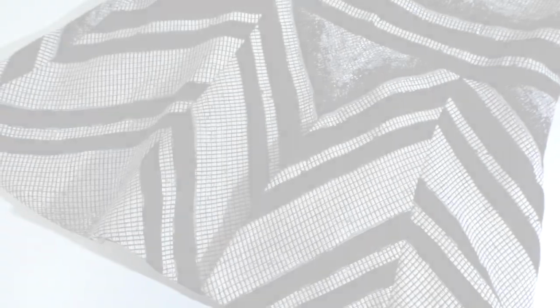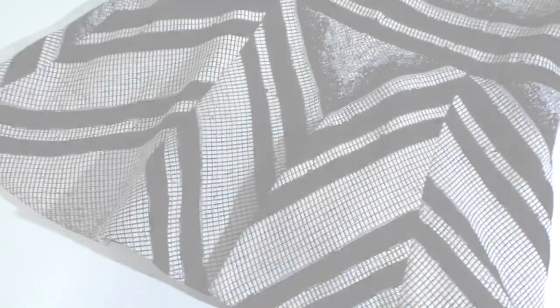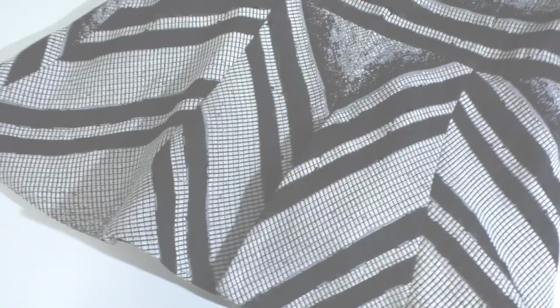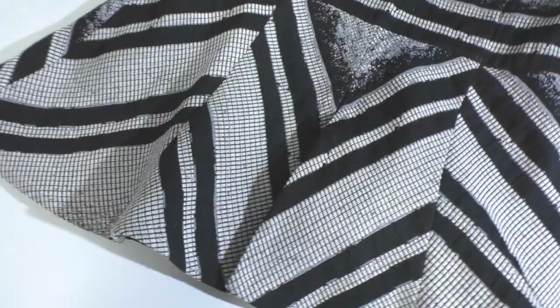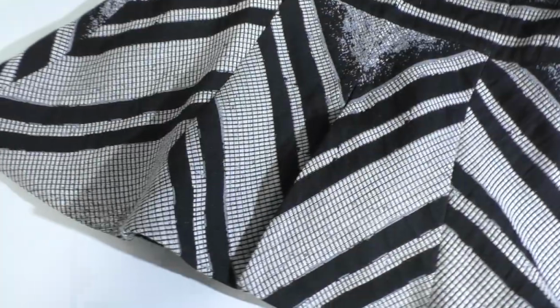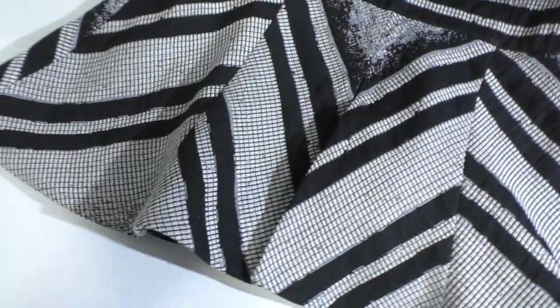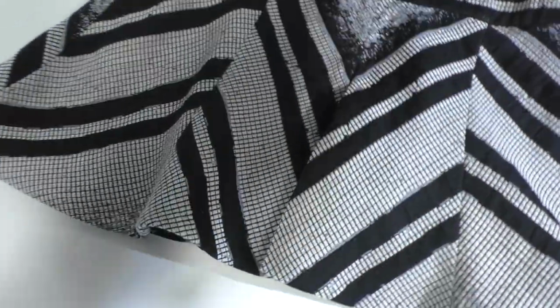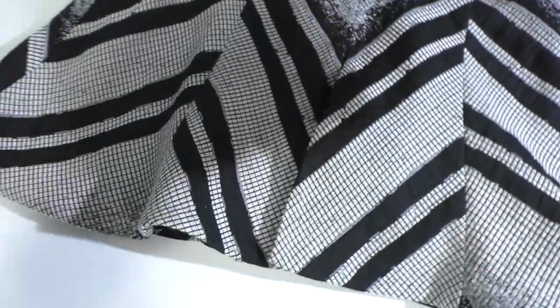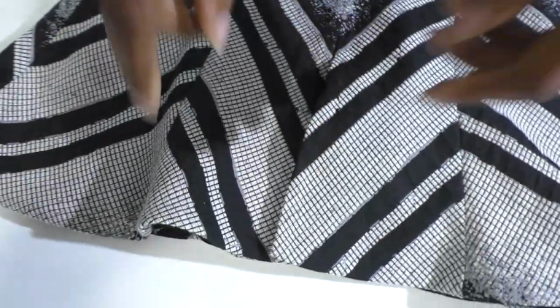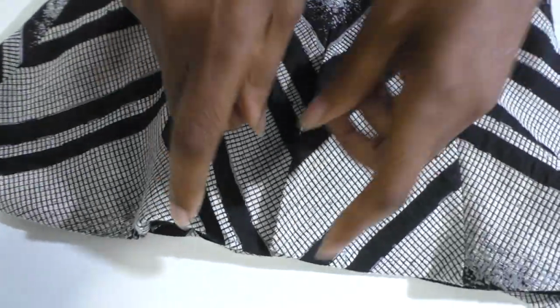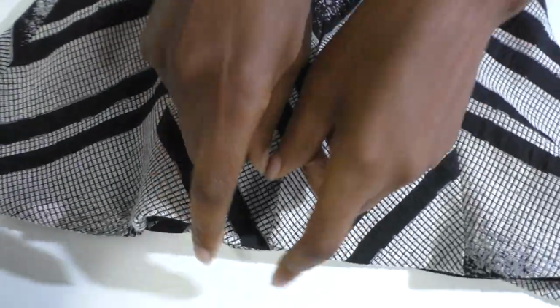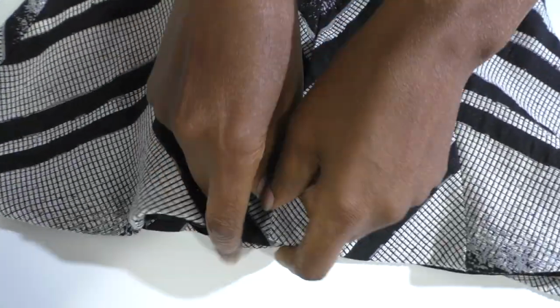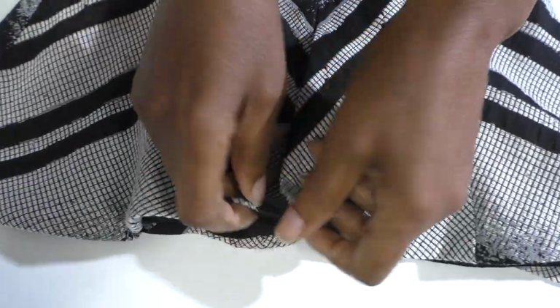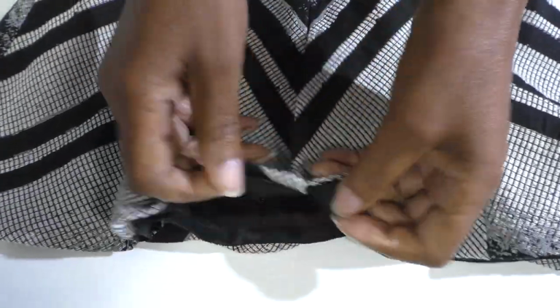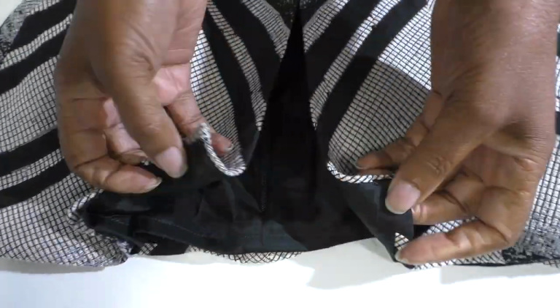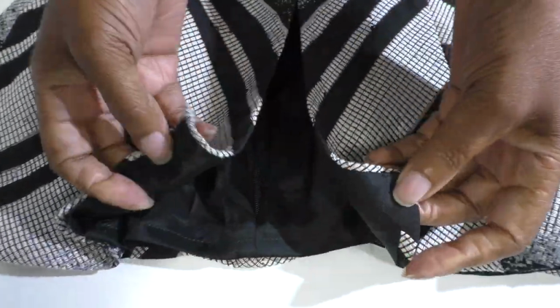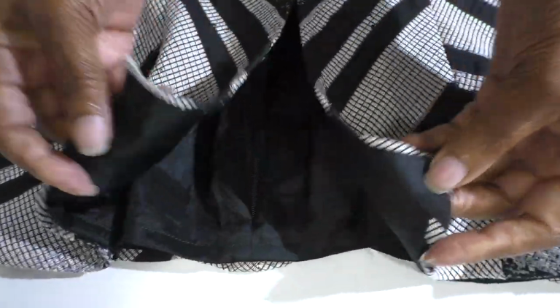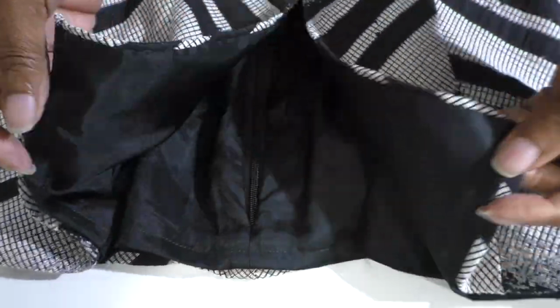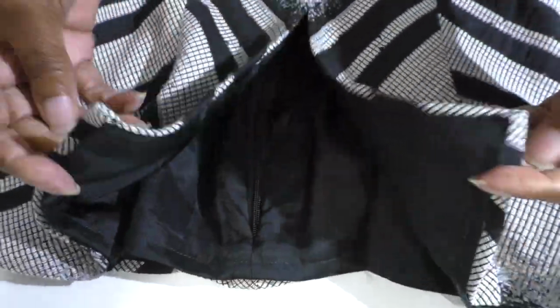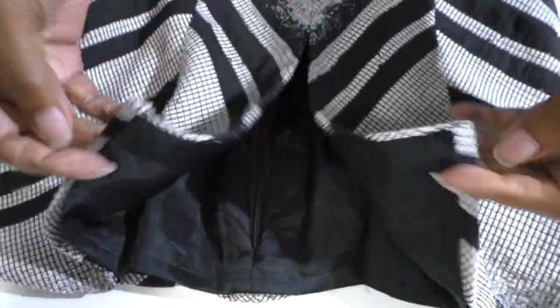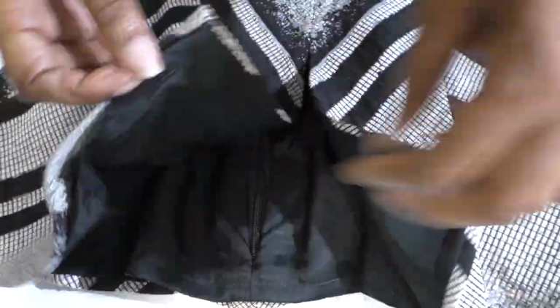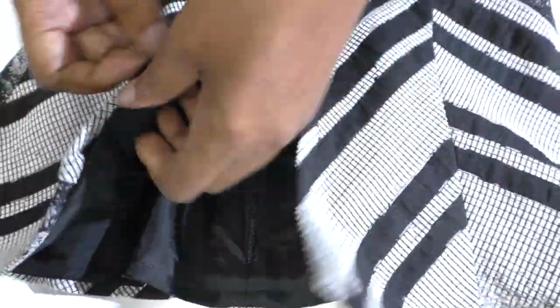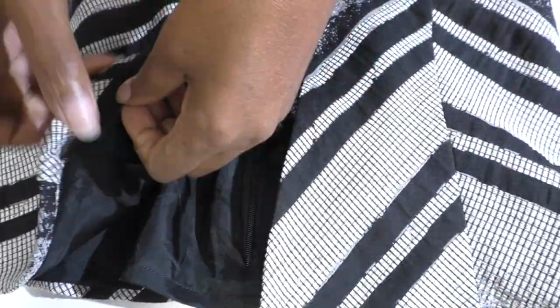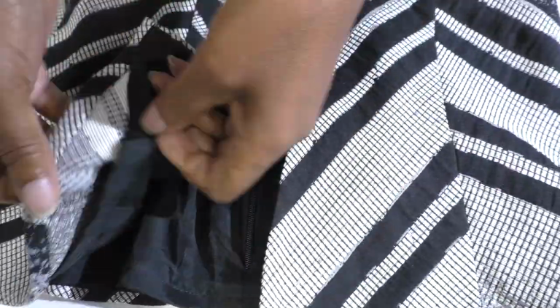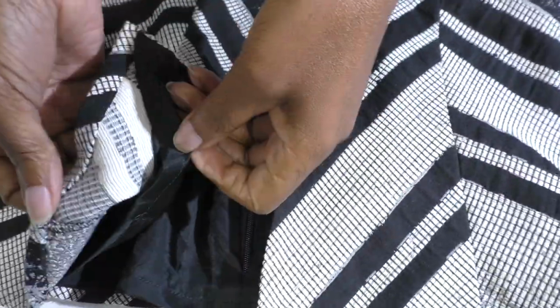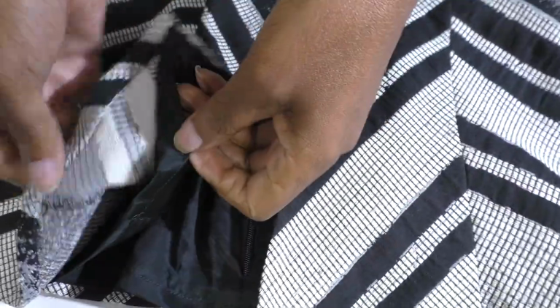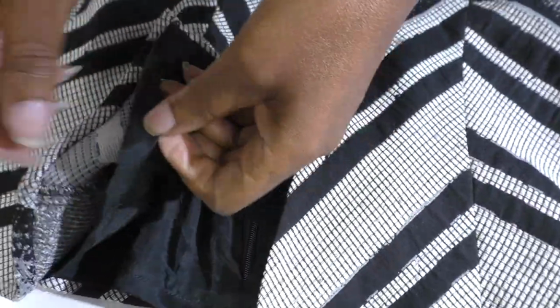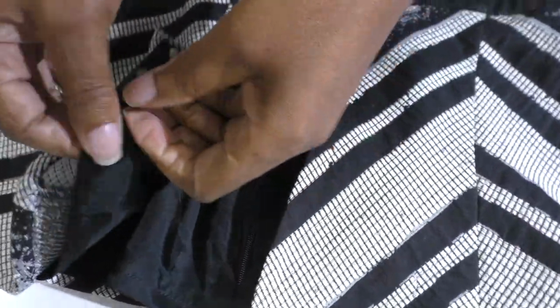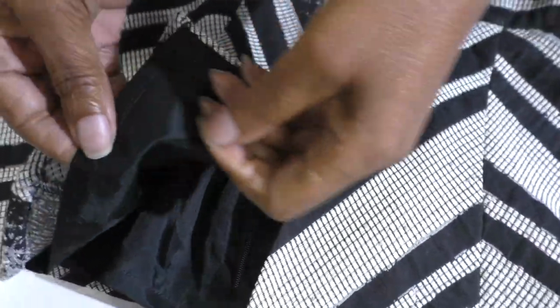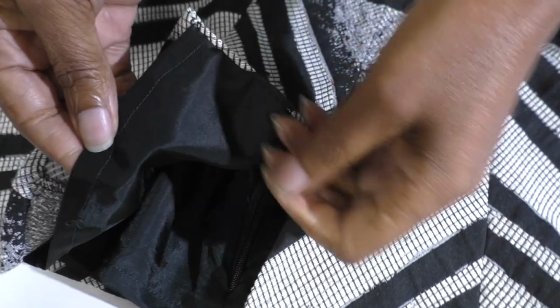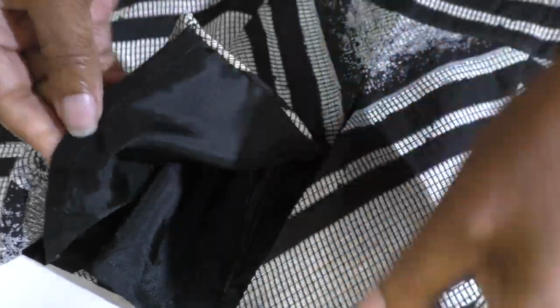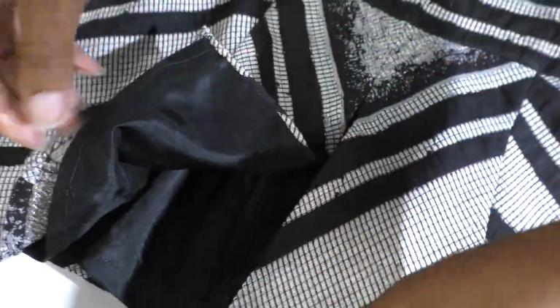The hemline of the top is now complete. It's all ready. This section is hand sewn and this section is machine sewn.